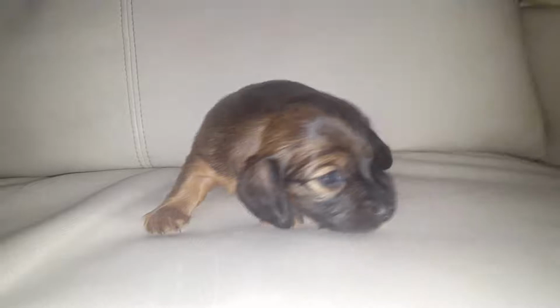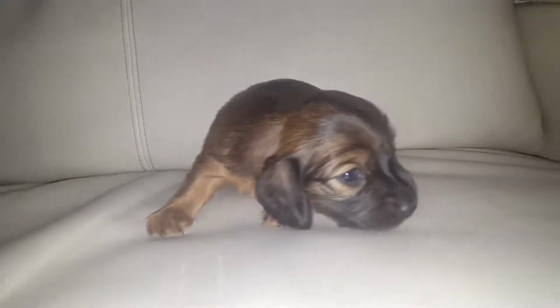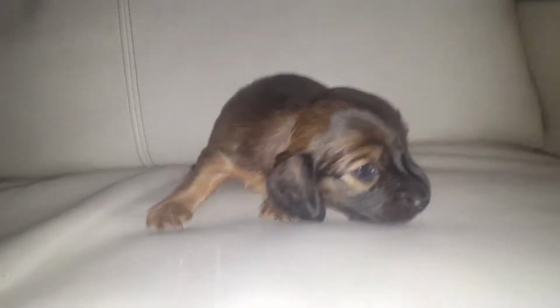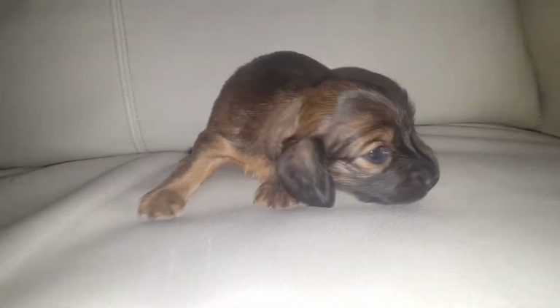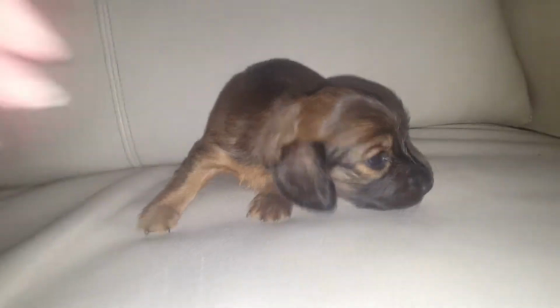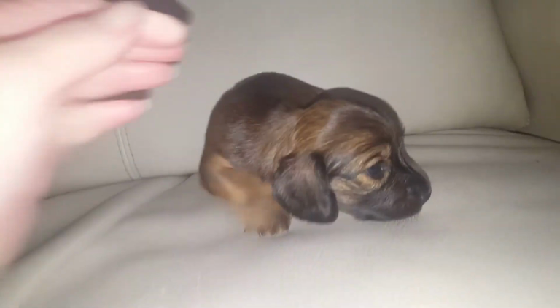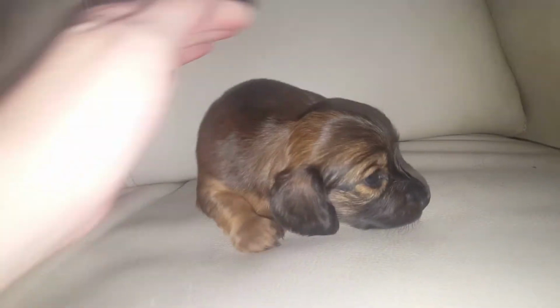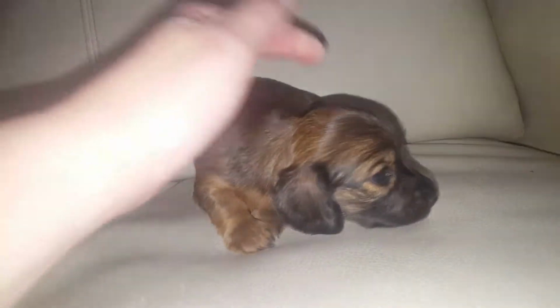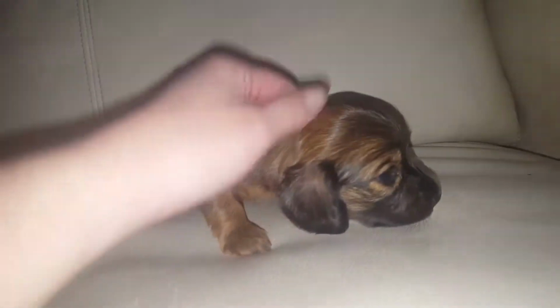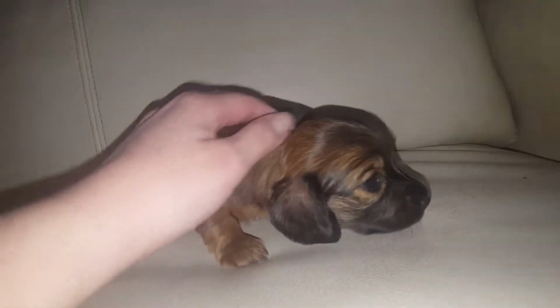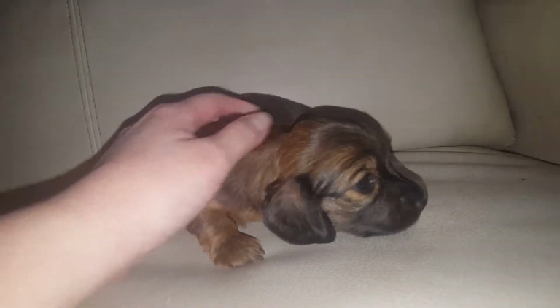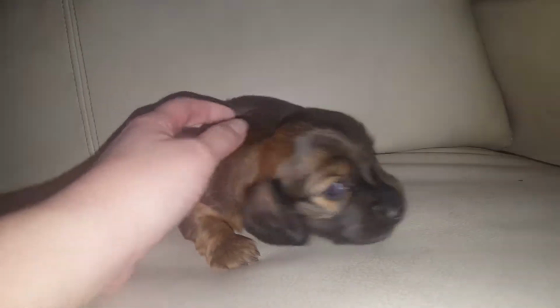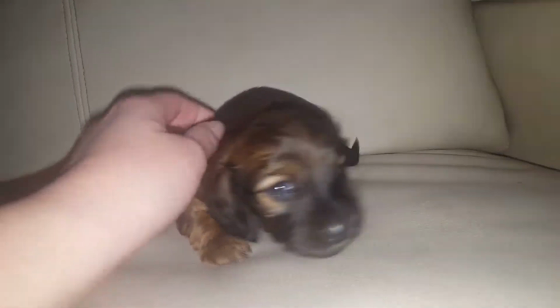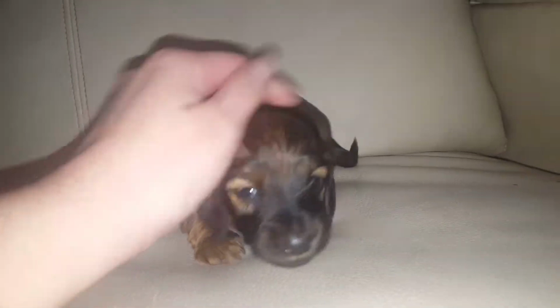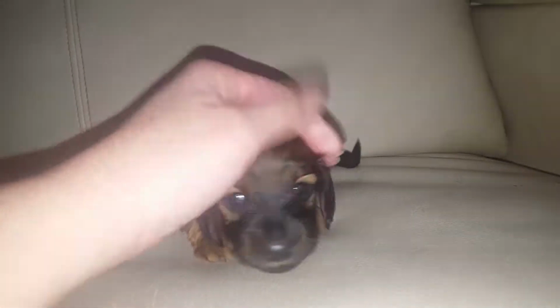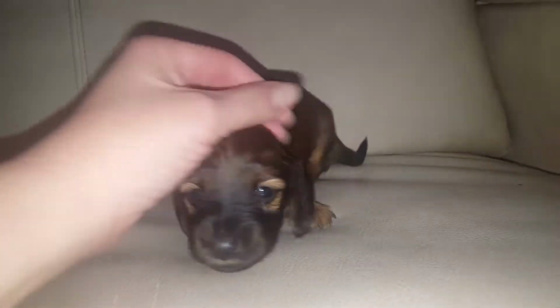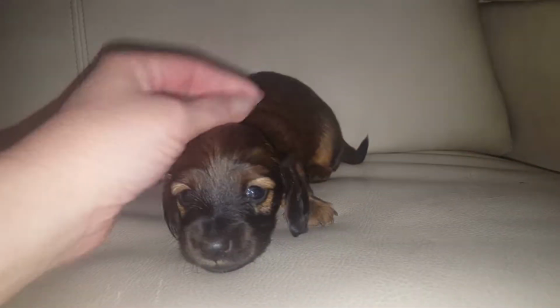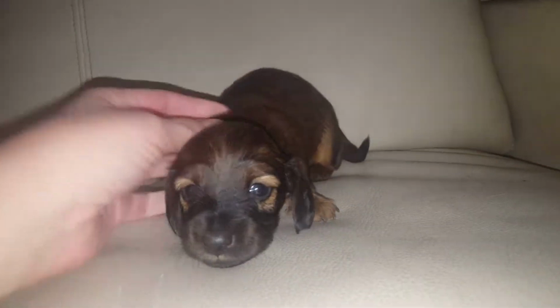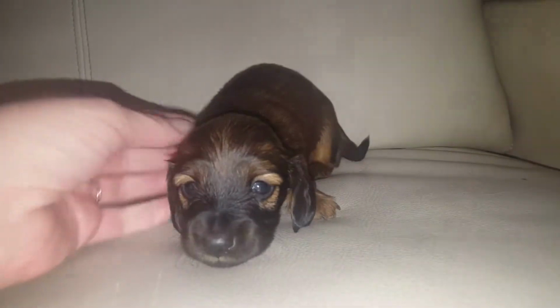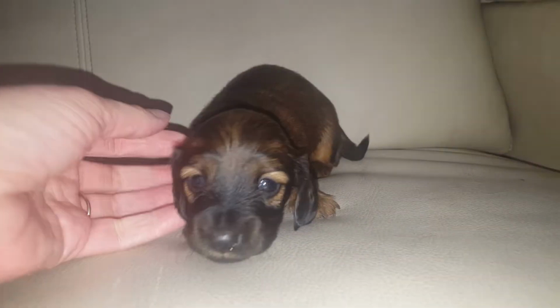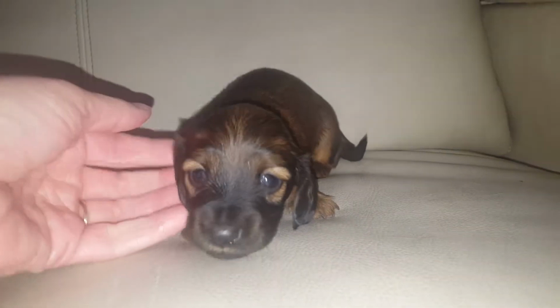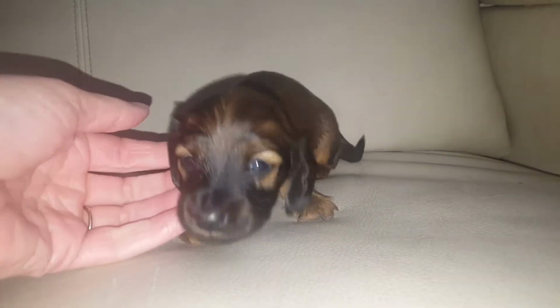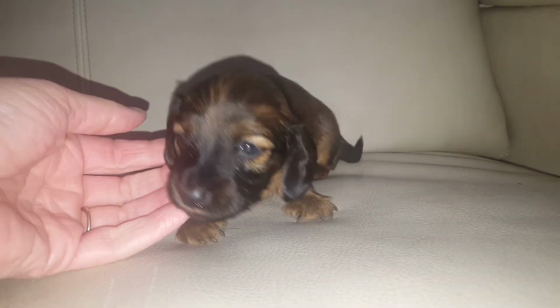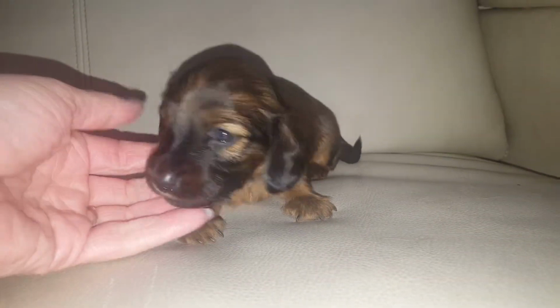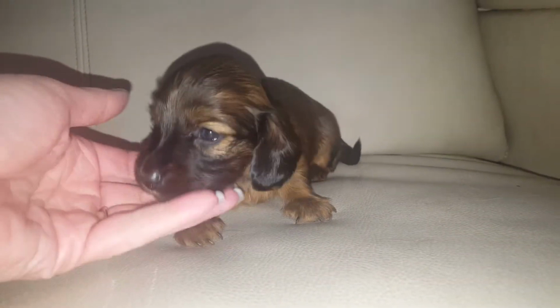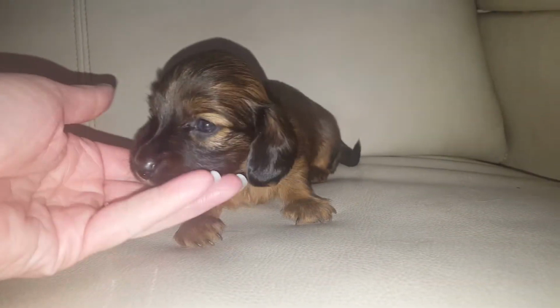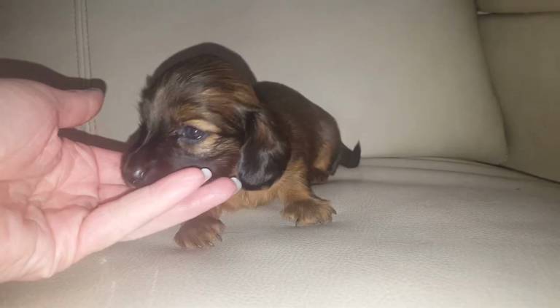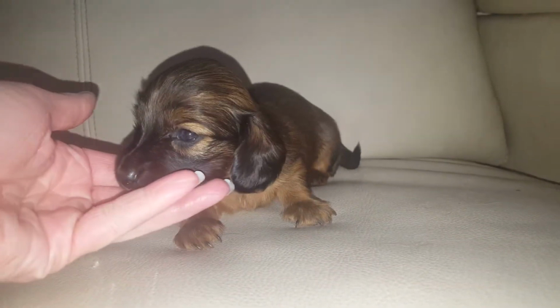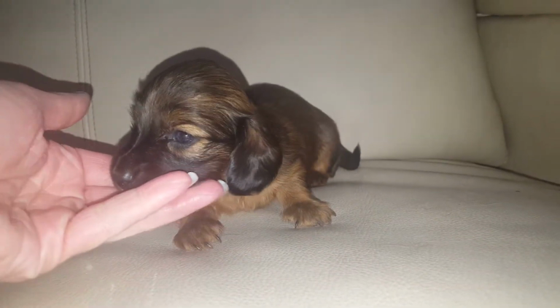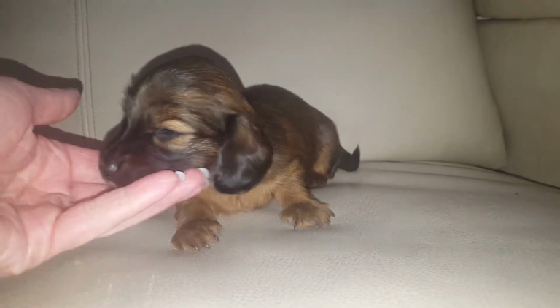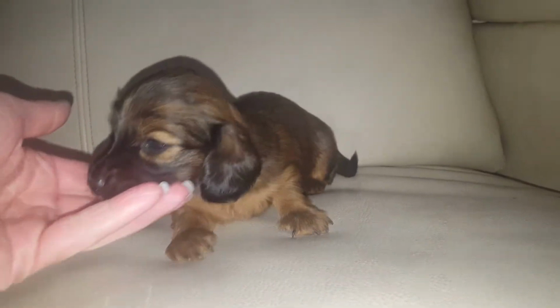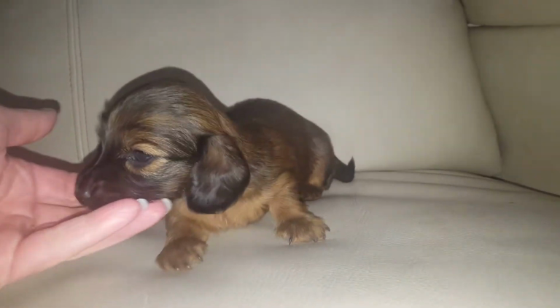Hi Liza! How are you, baby? You're precious.